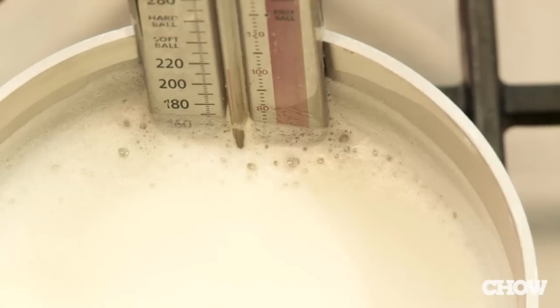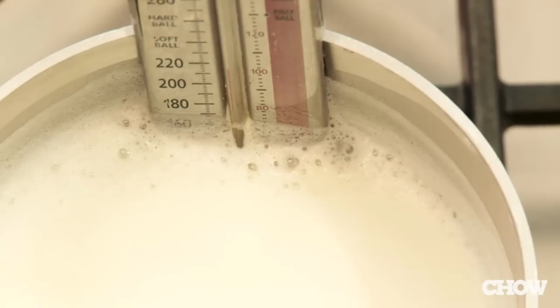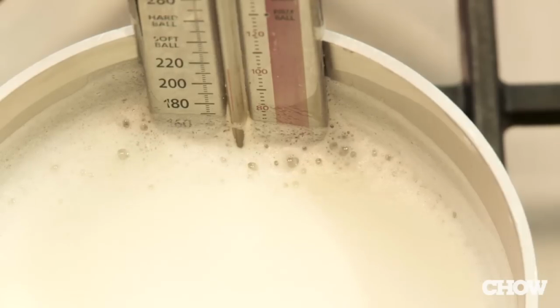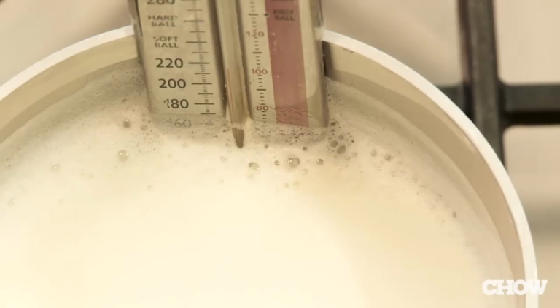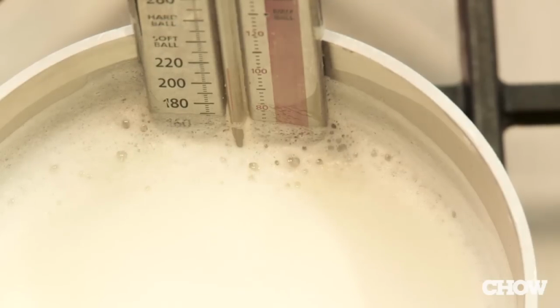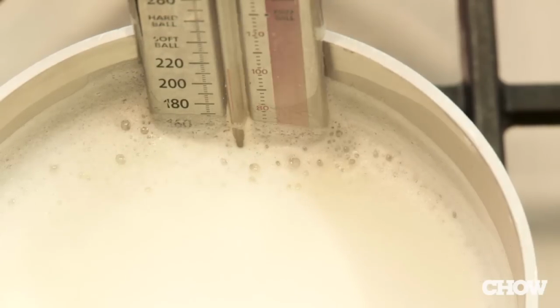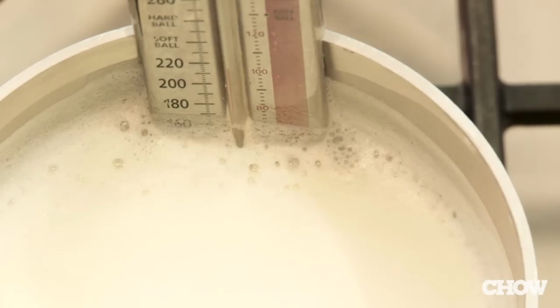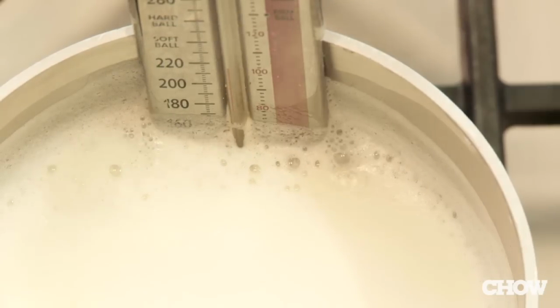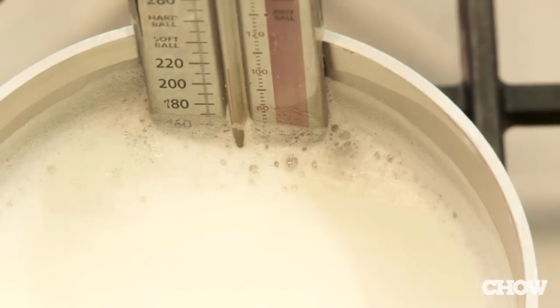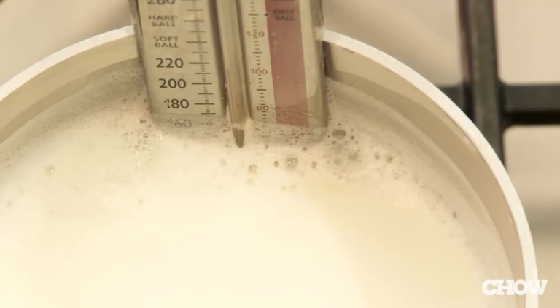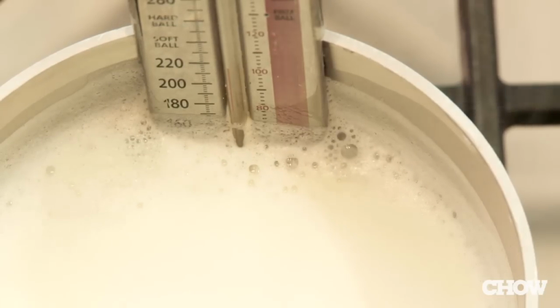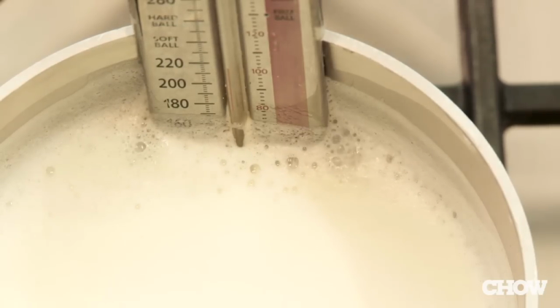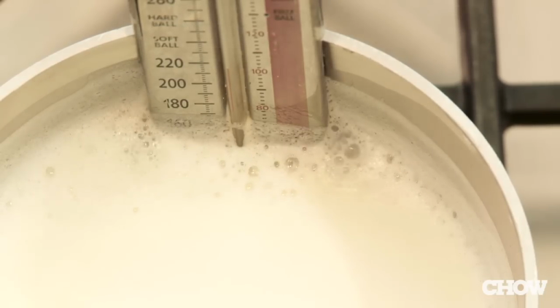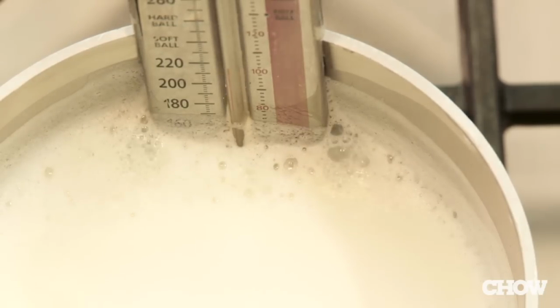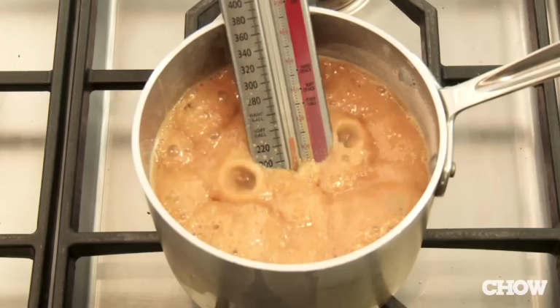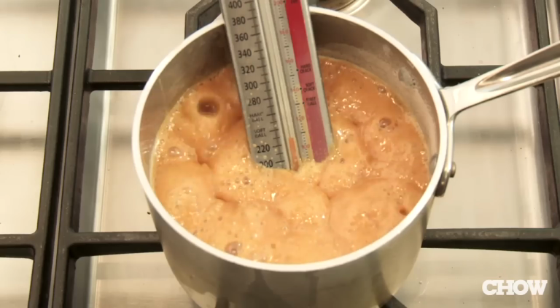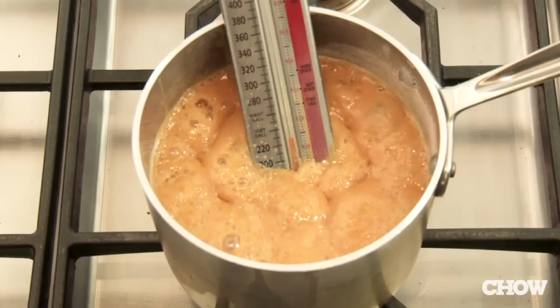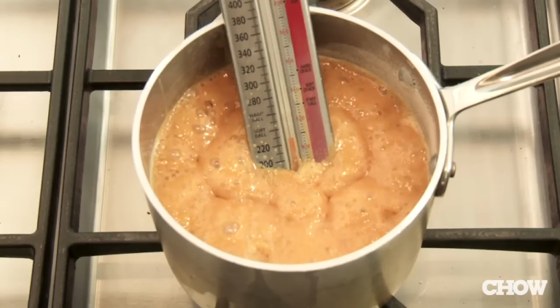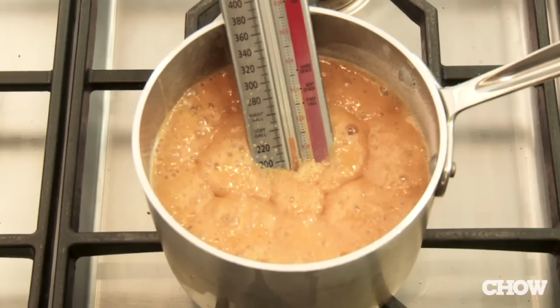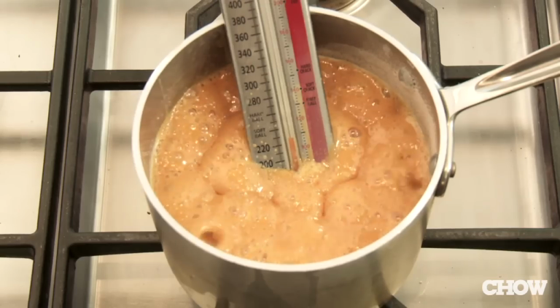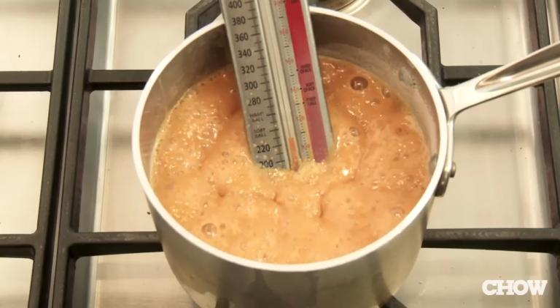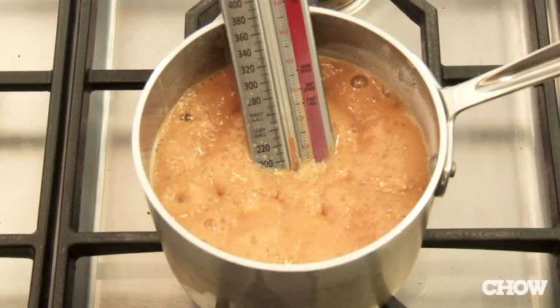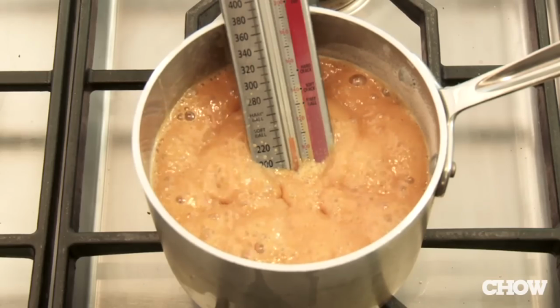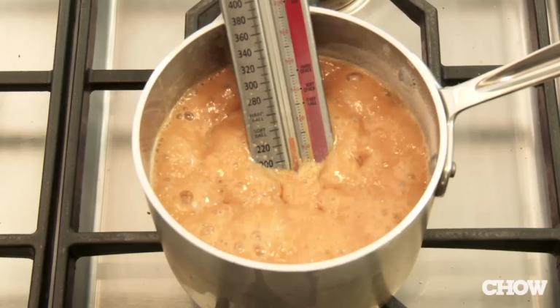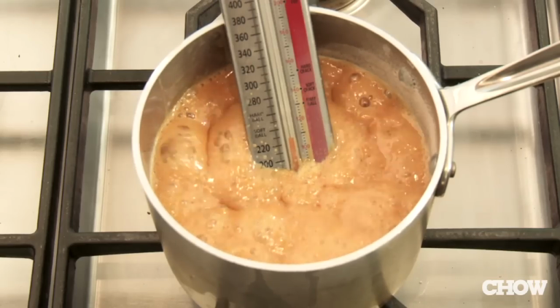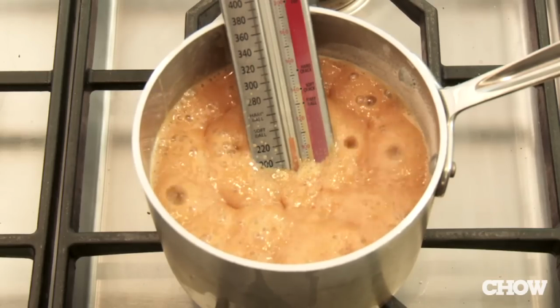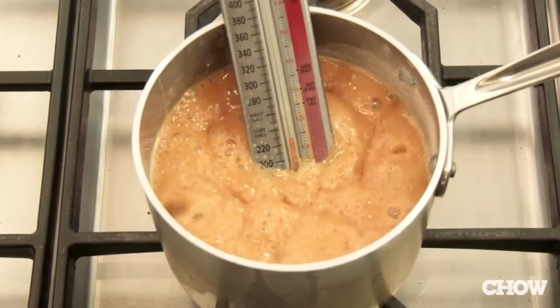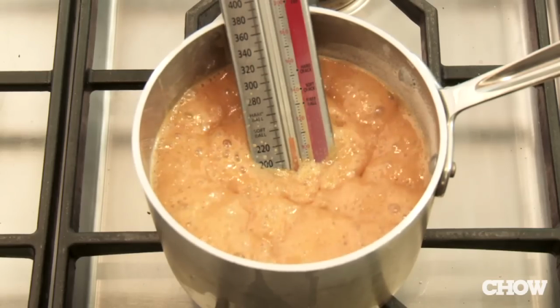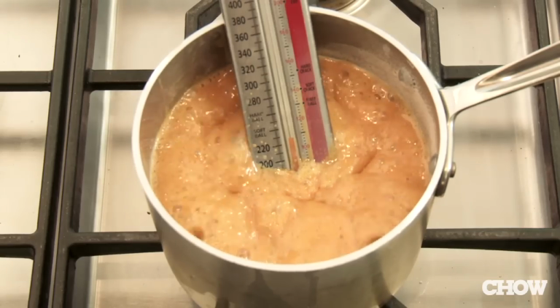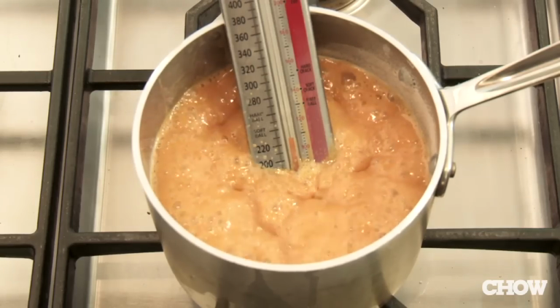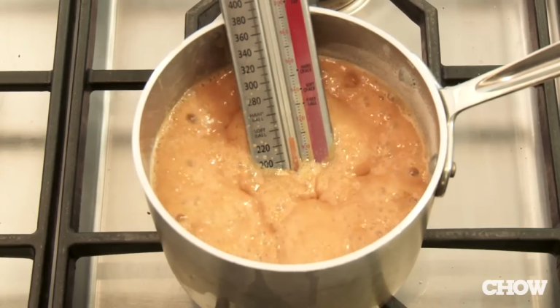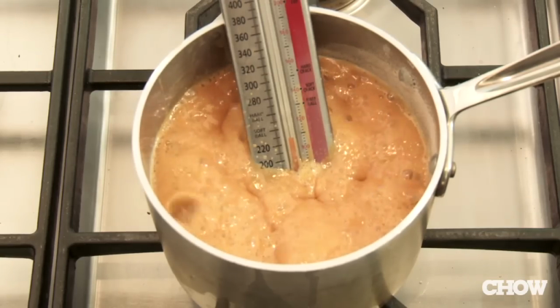Then put a candy thermometer in there. You're going to take it to 240 degrees, stirring occasionally. That's another hour.